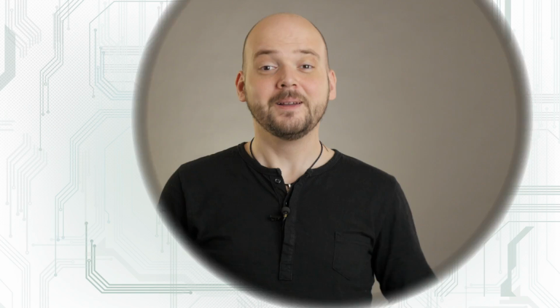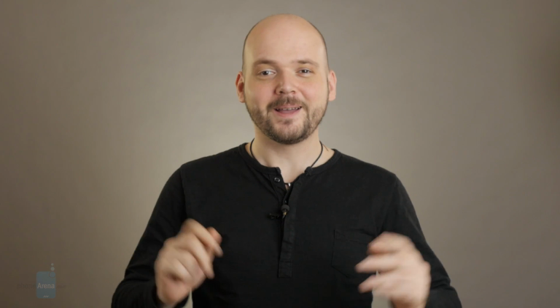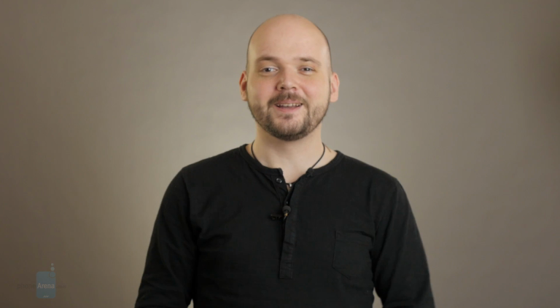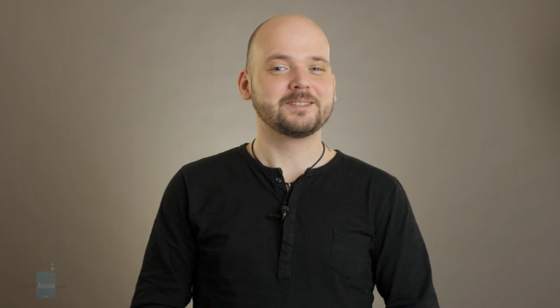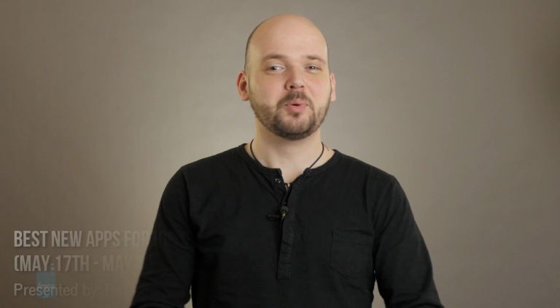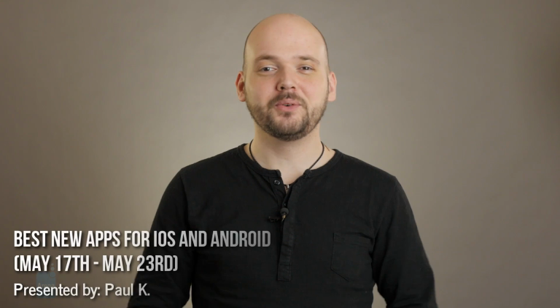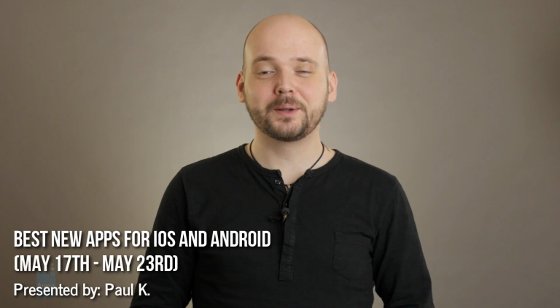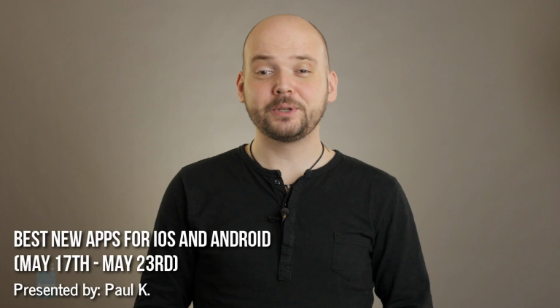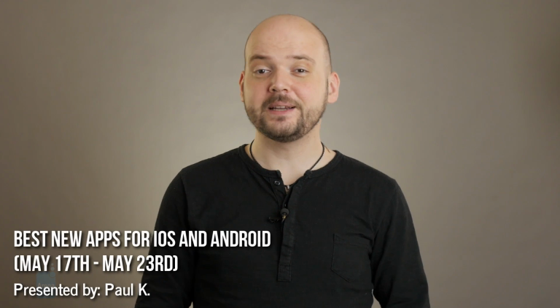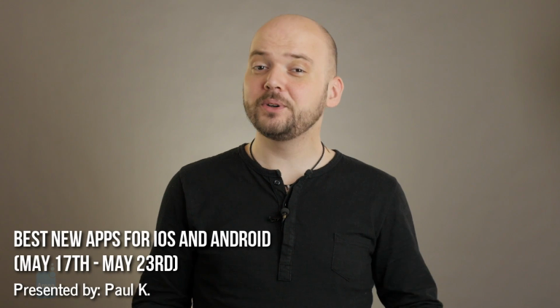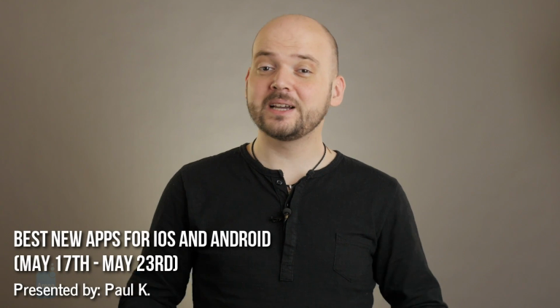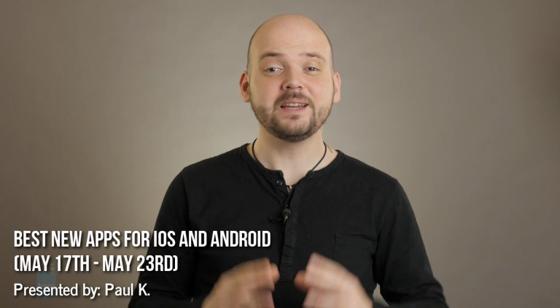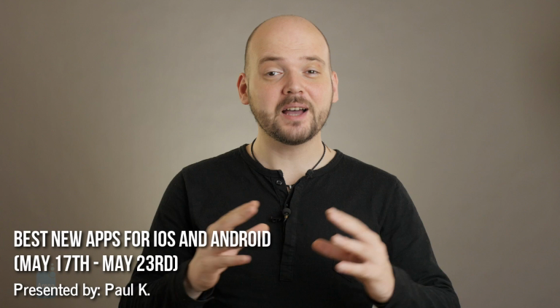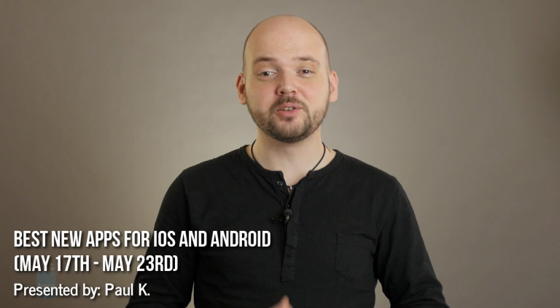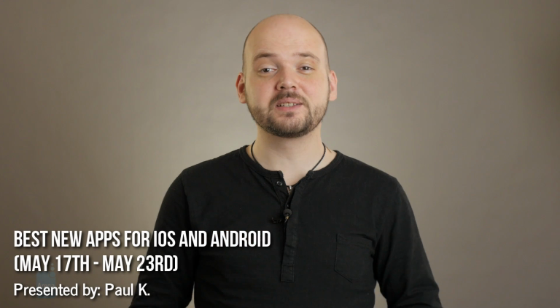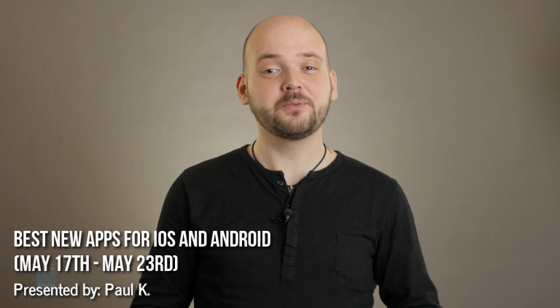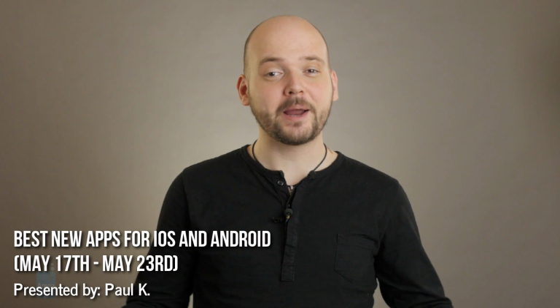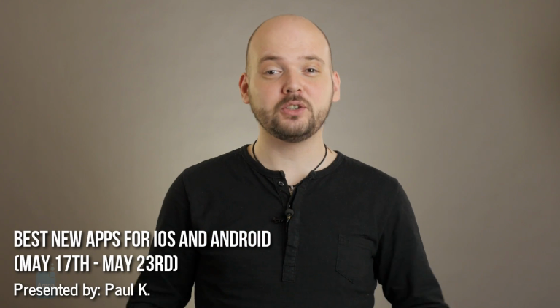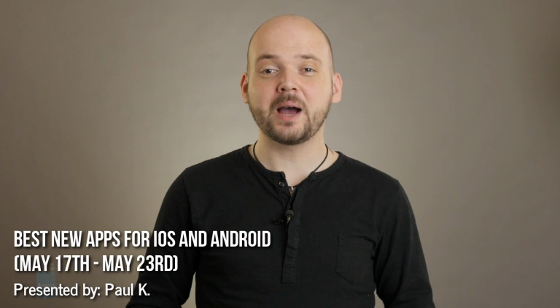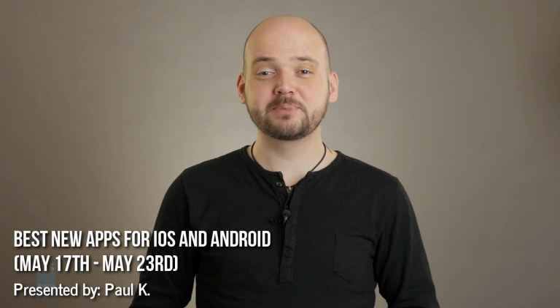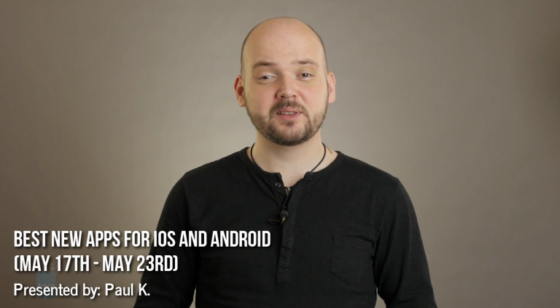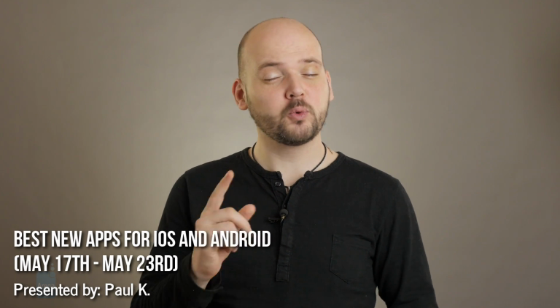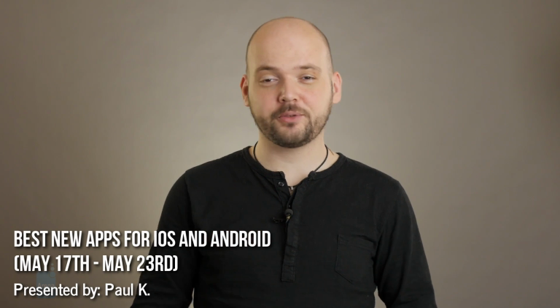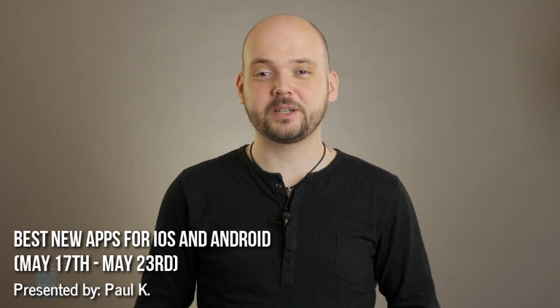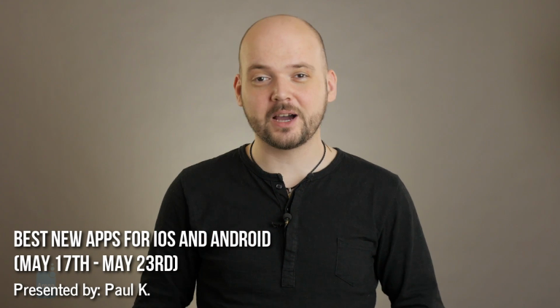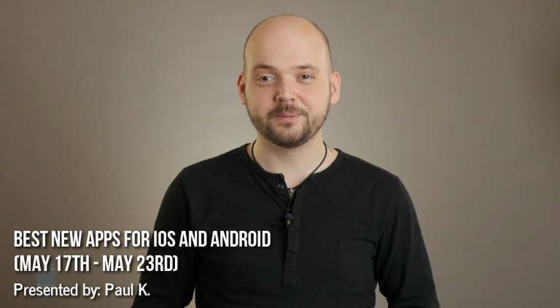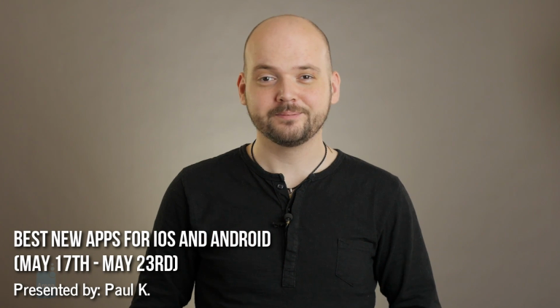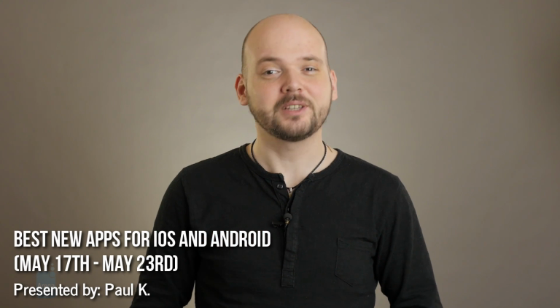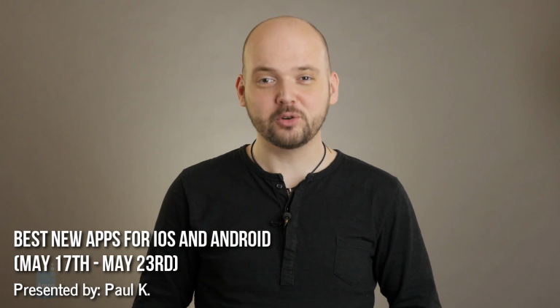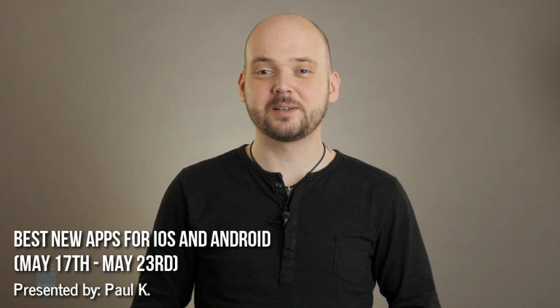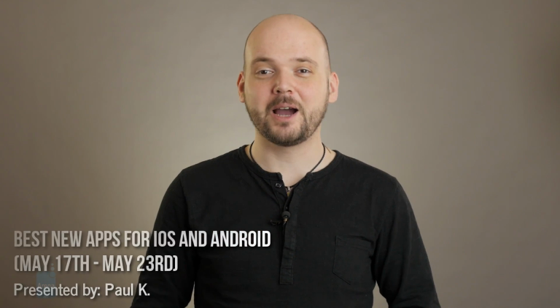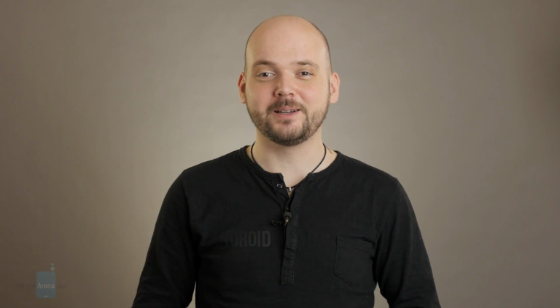Hey guys, this is Paul for PhoneArena and we've got another list of brand new apps that are worth checking out. Here are some highlights.